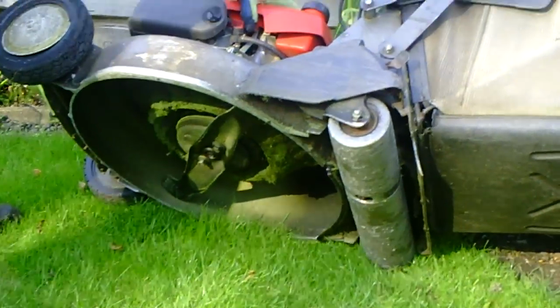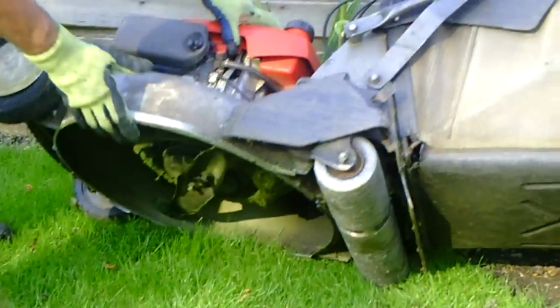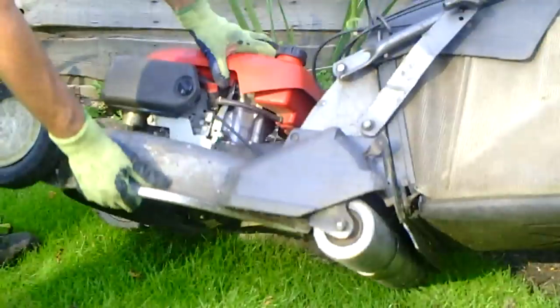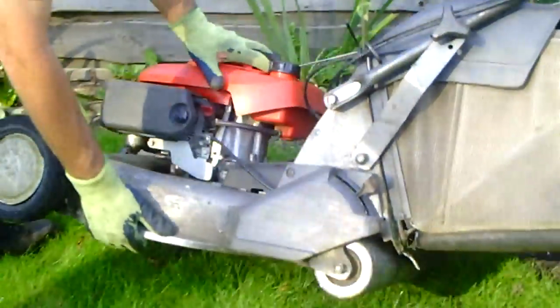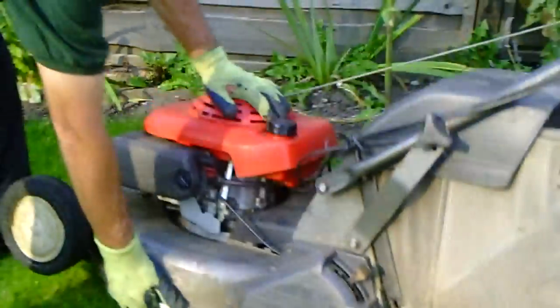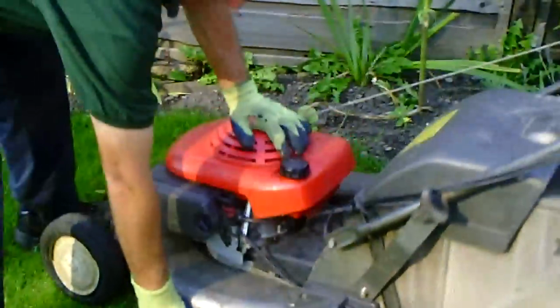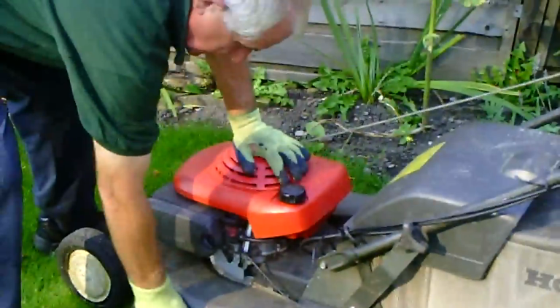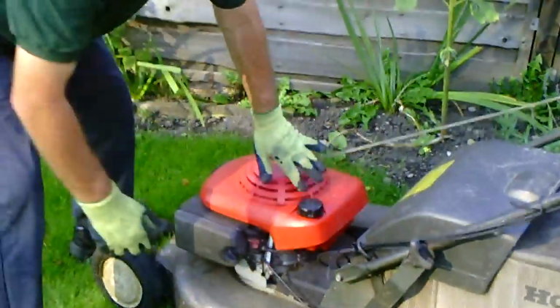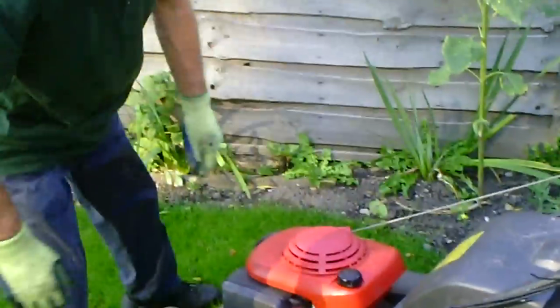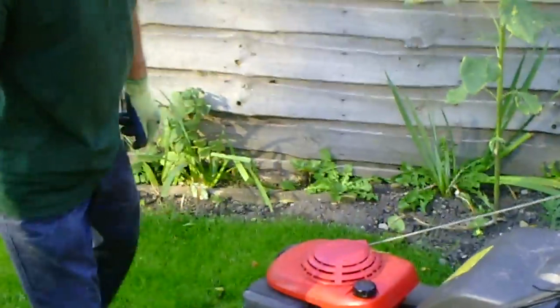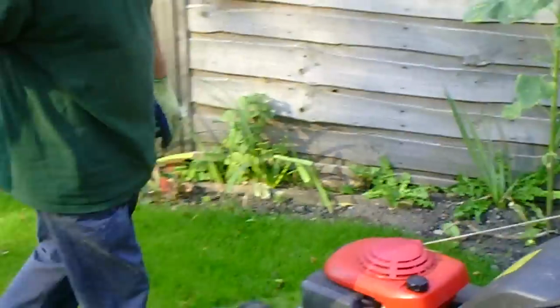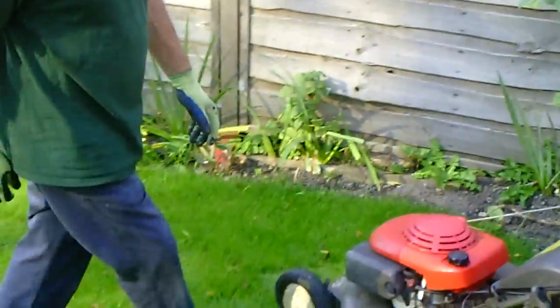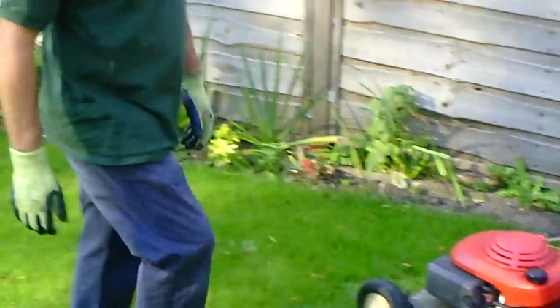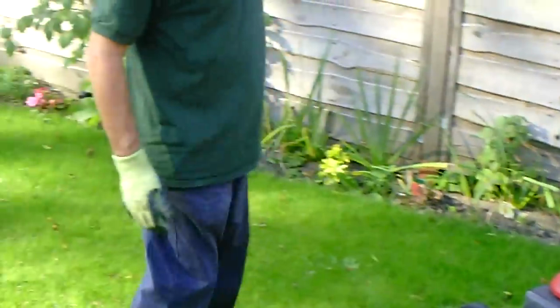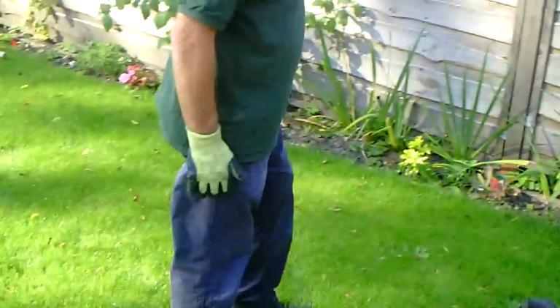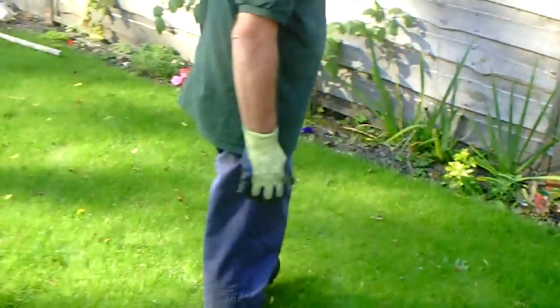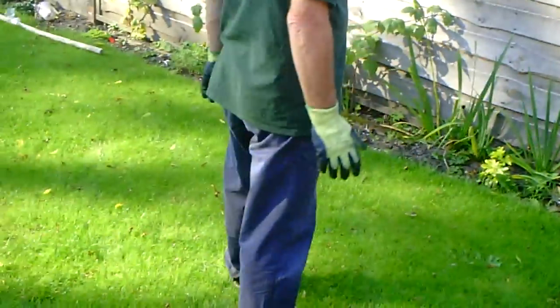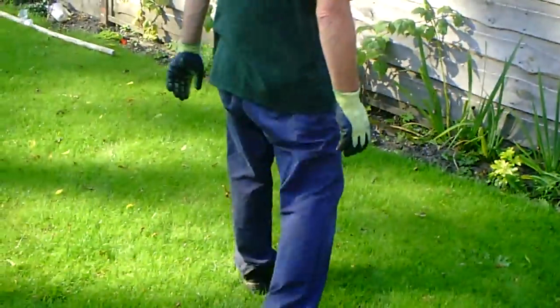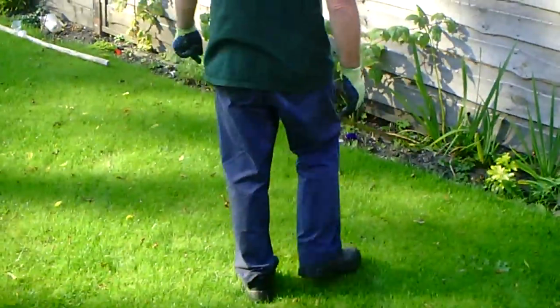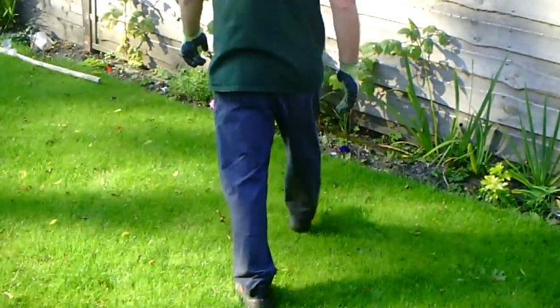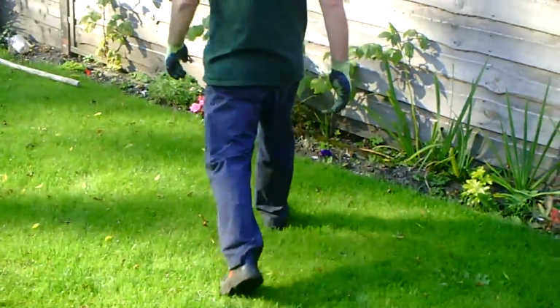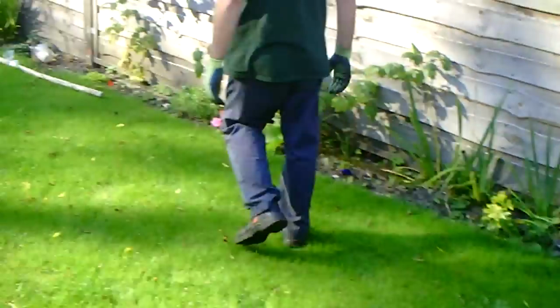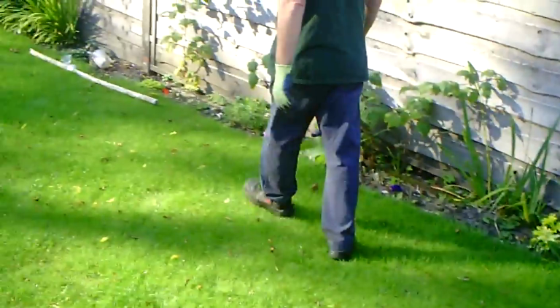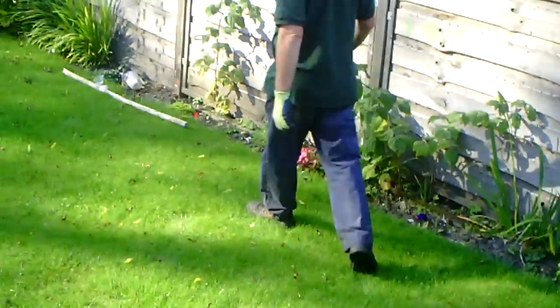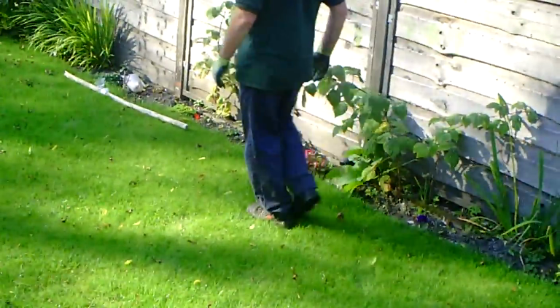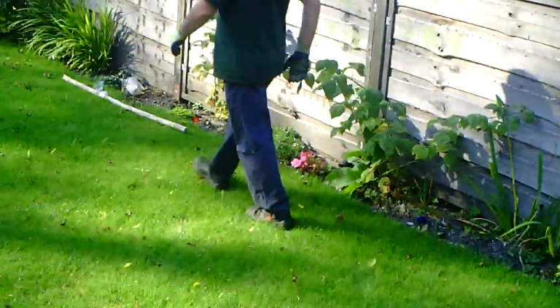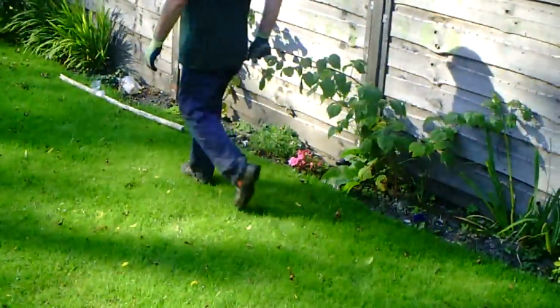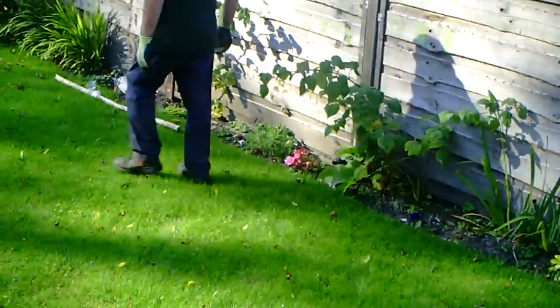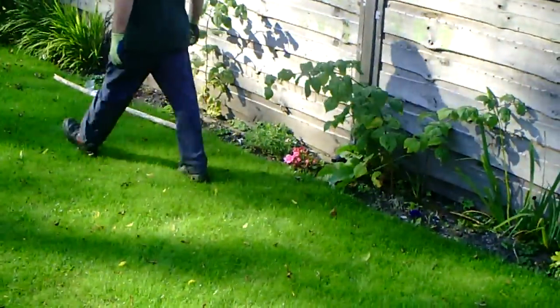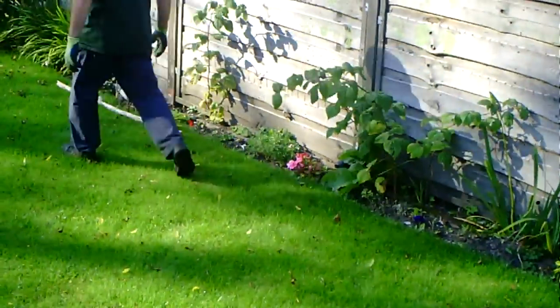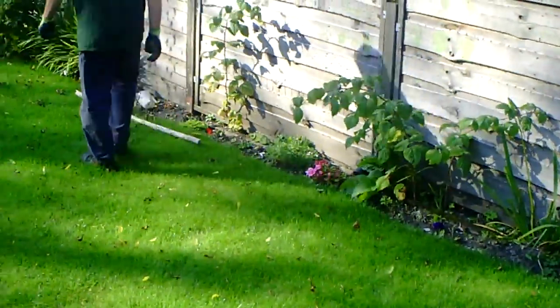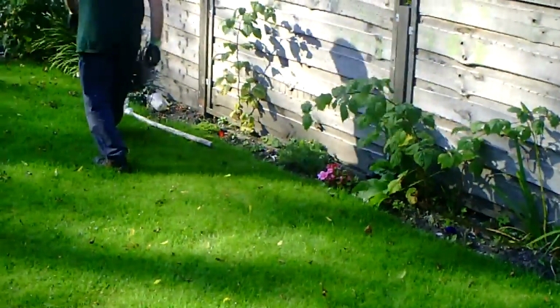That's fine. We're now going to check the lawn for obstacles which may damage the blades or the mower.